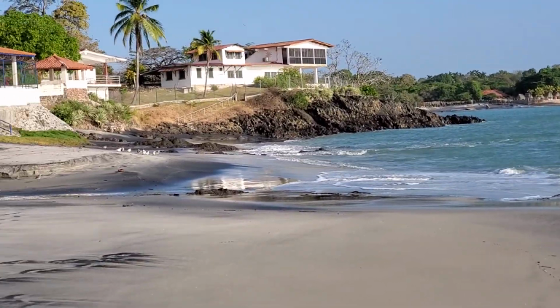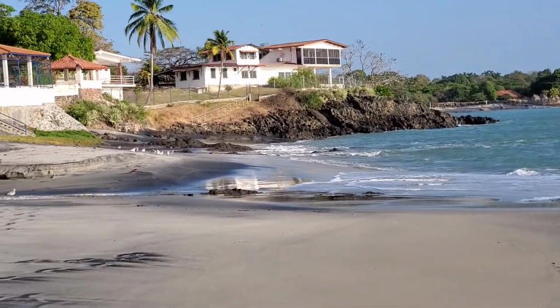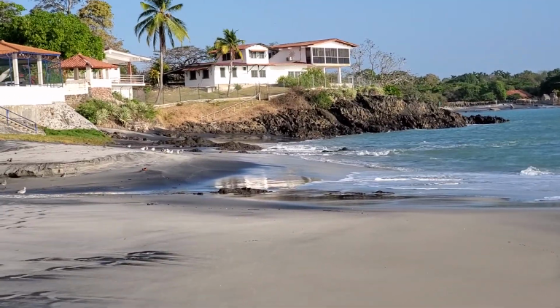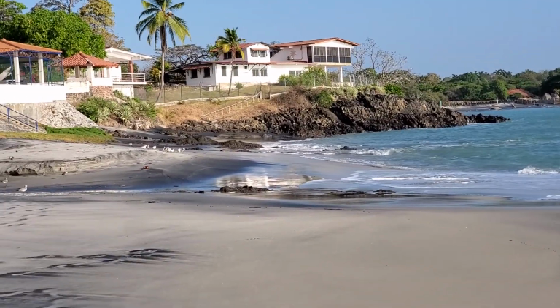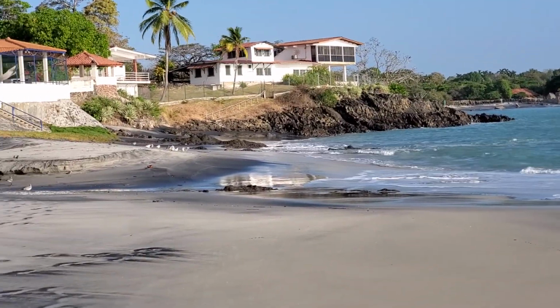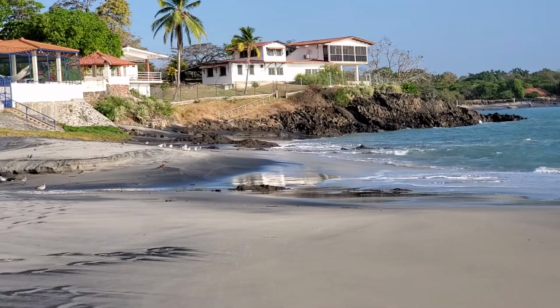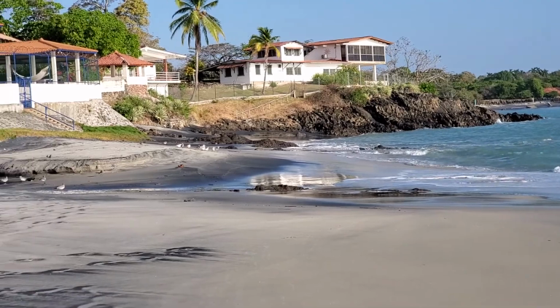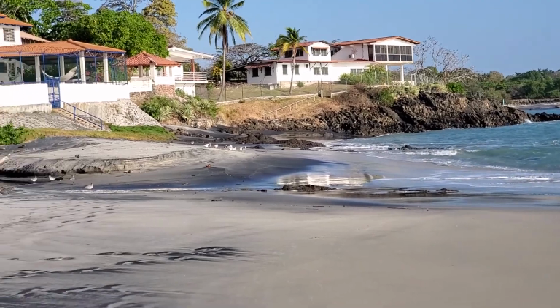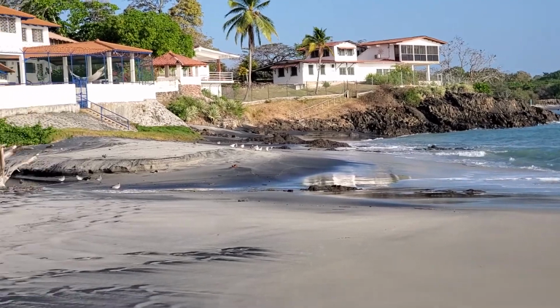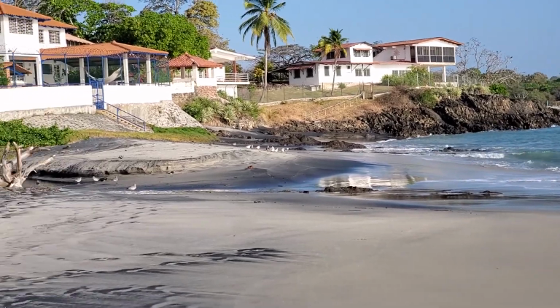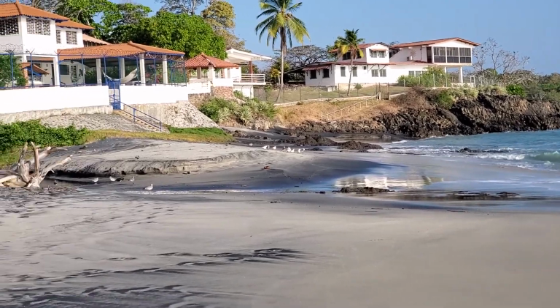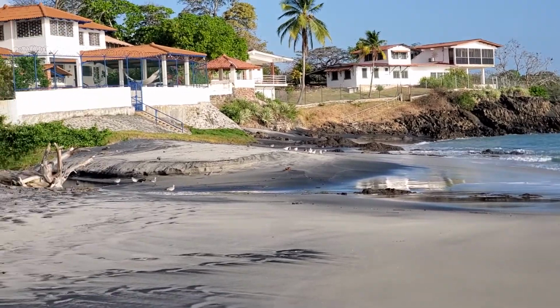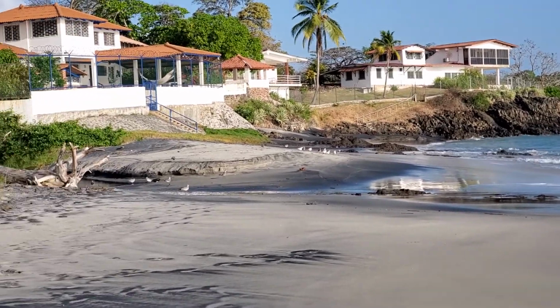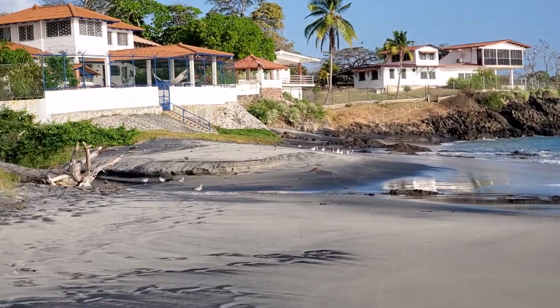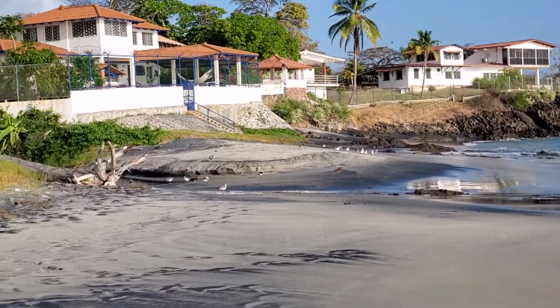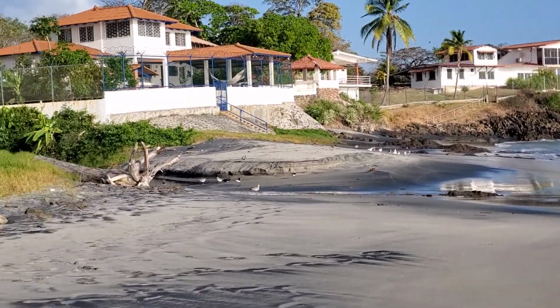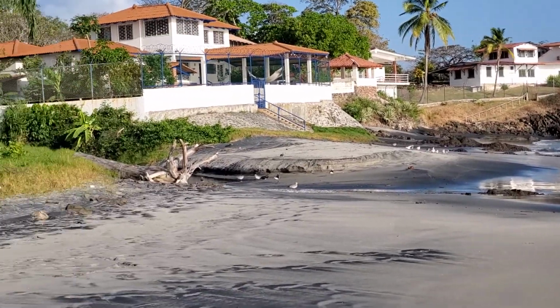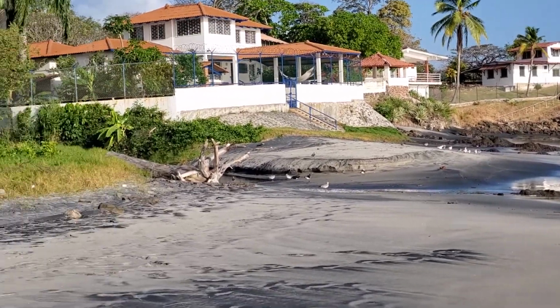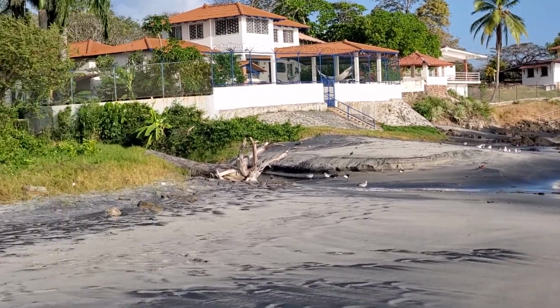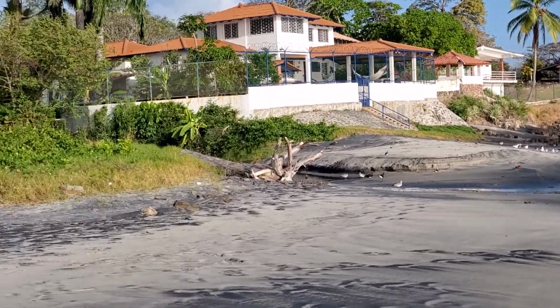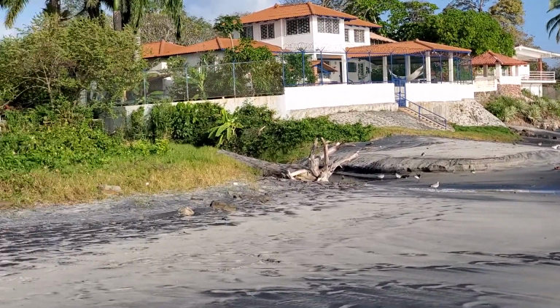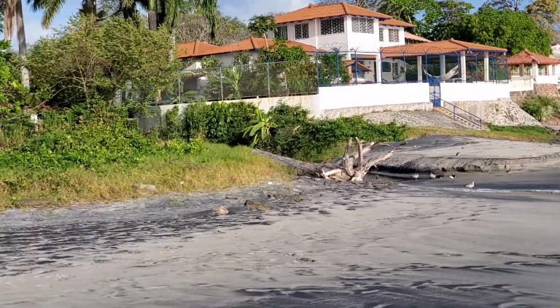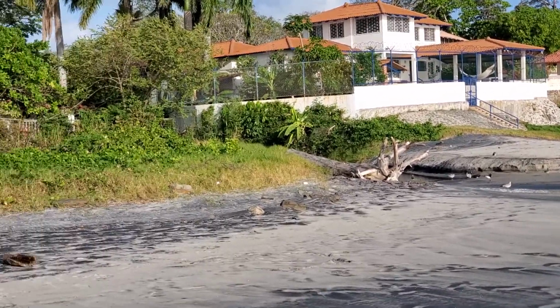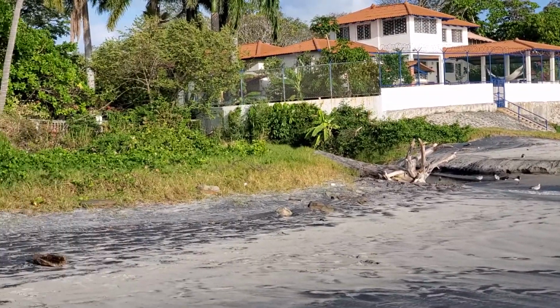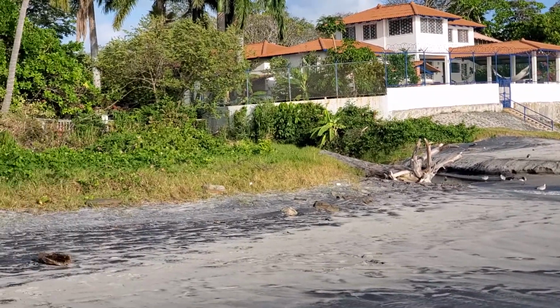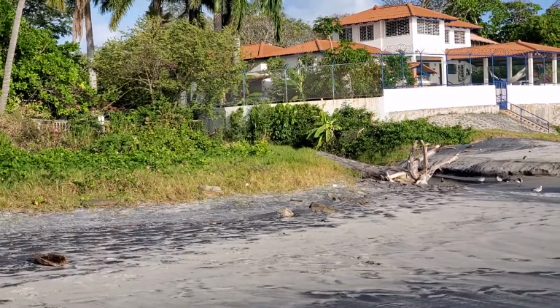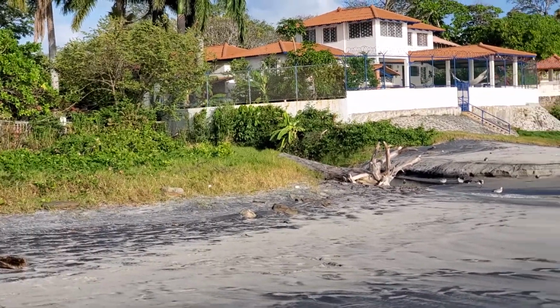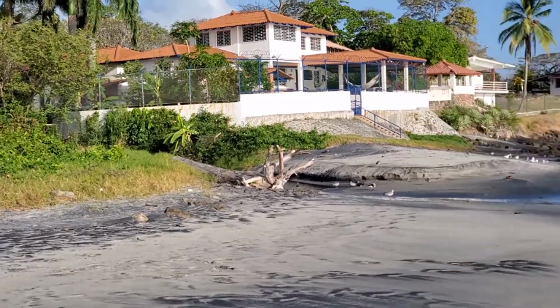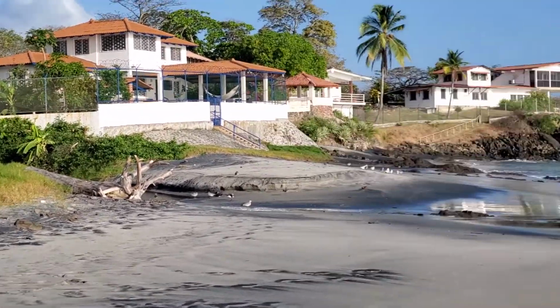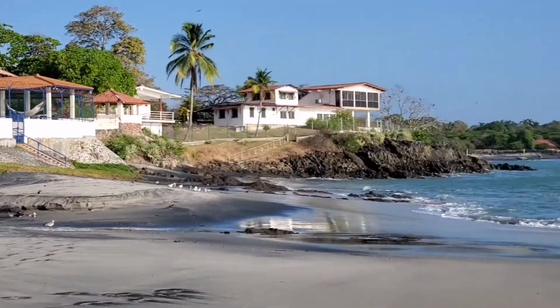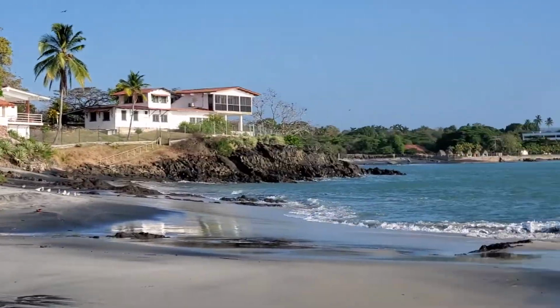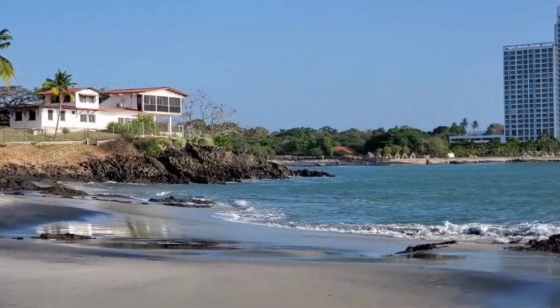A lot of these houses and stuff are for sale, so I'm sure they cost a lot of money.